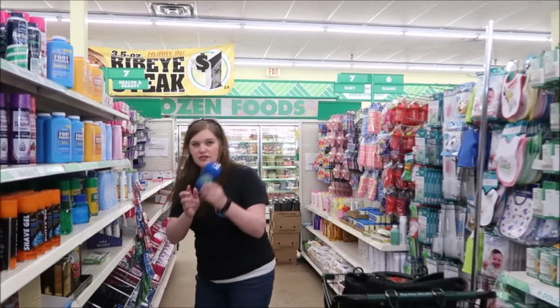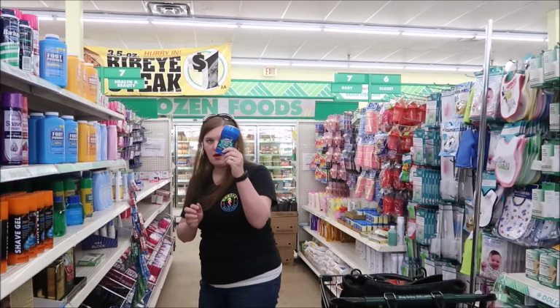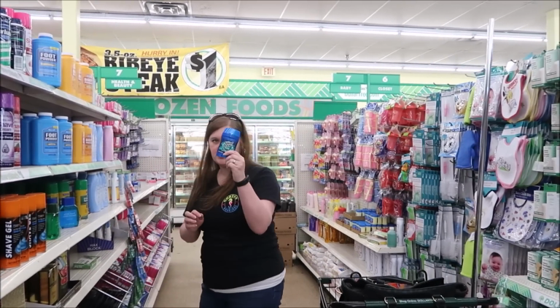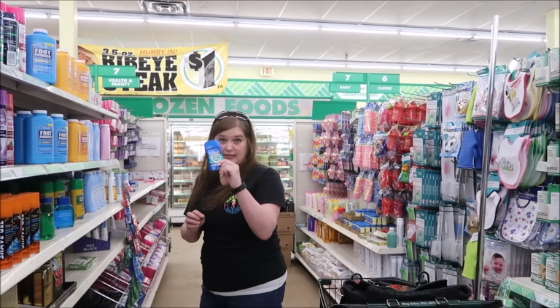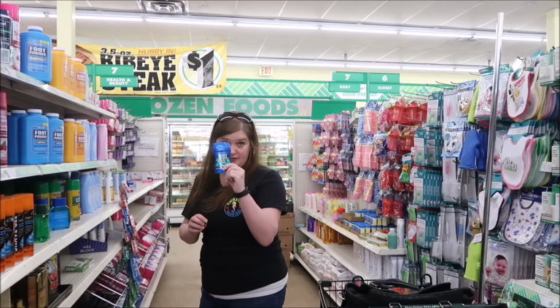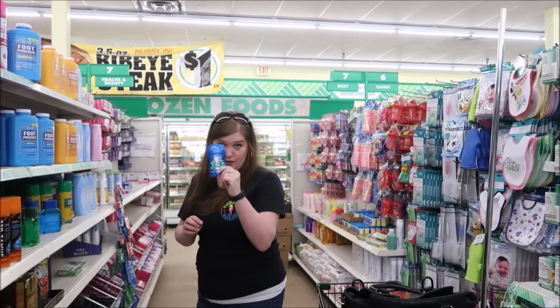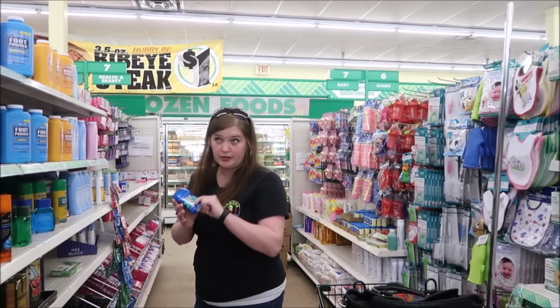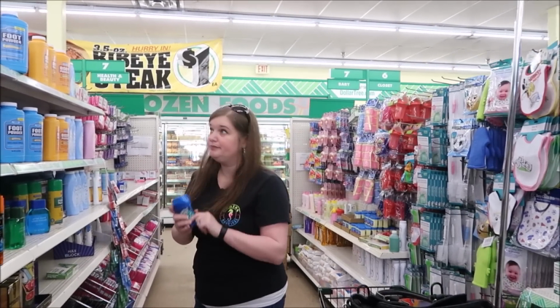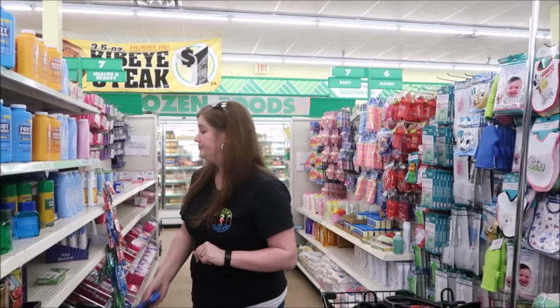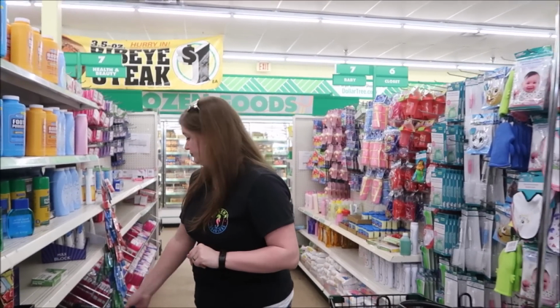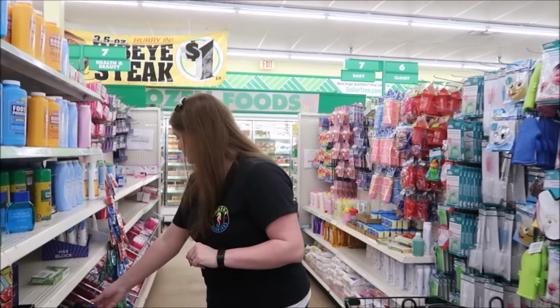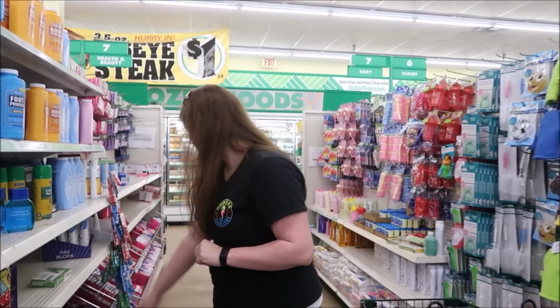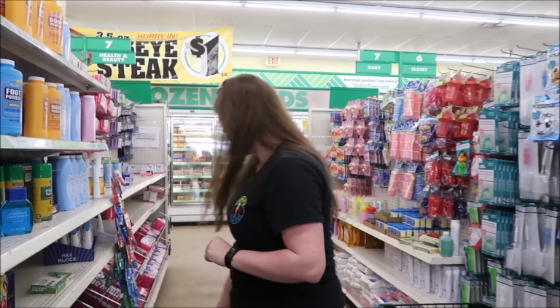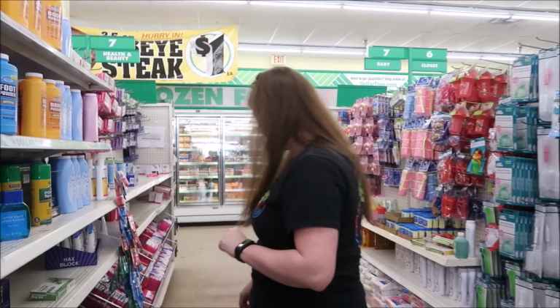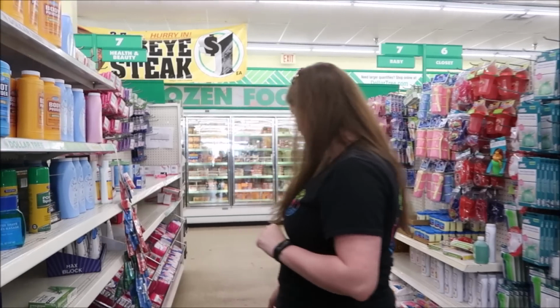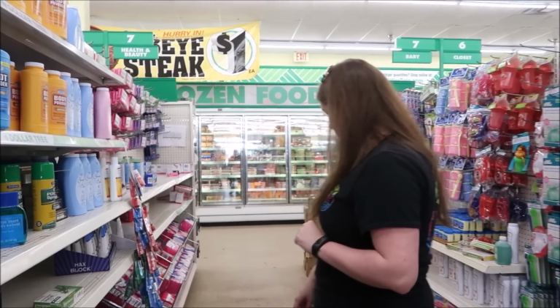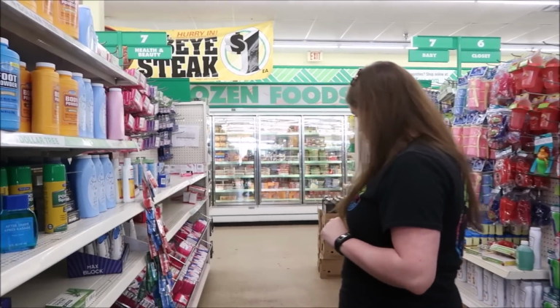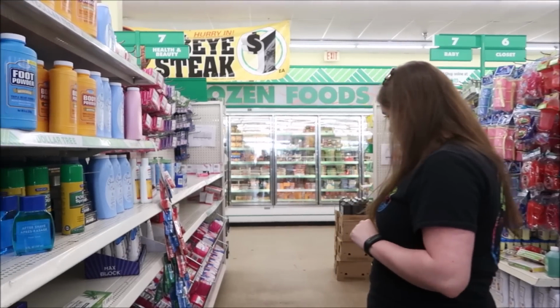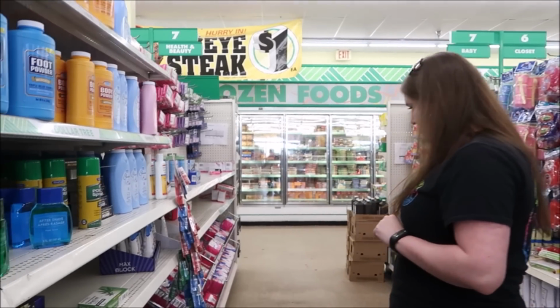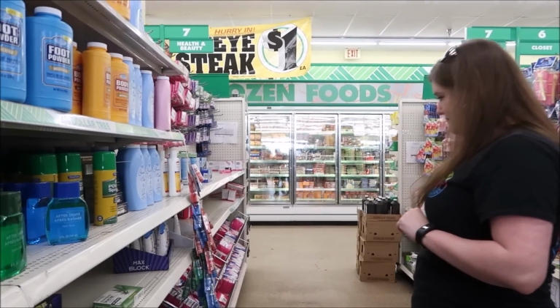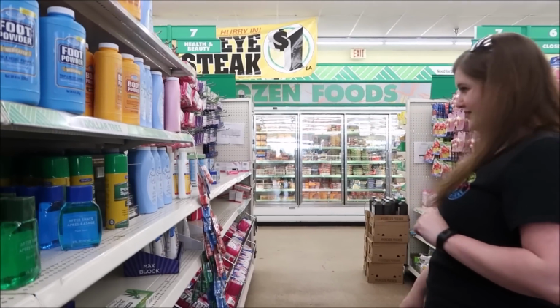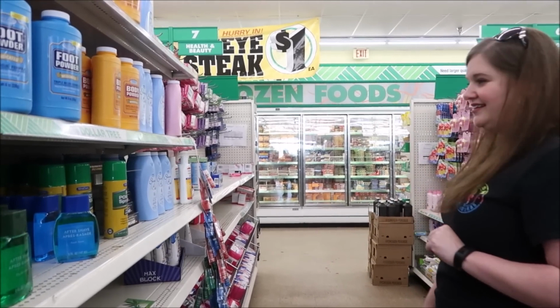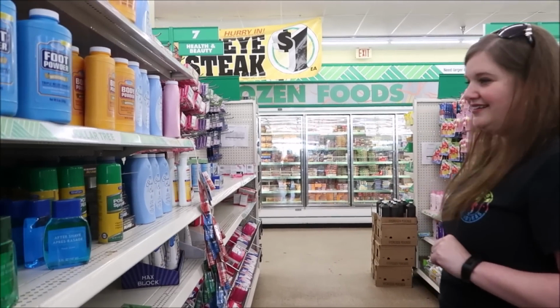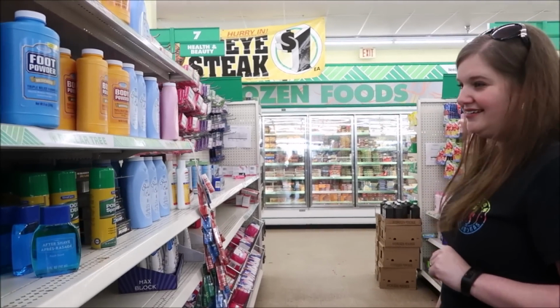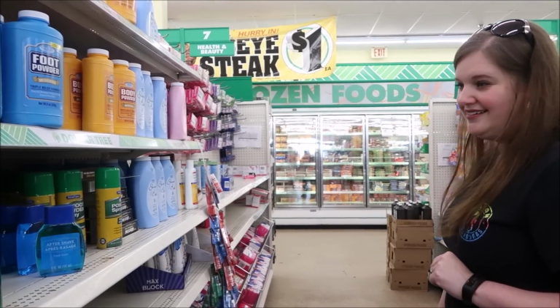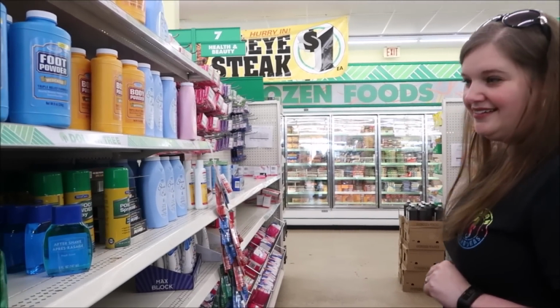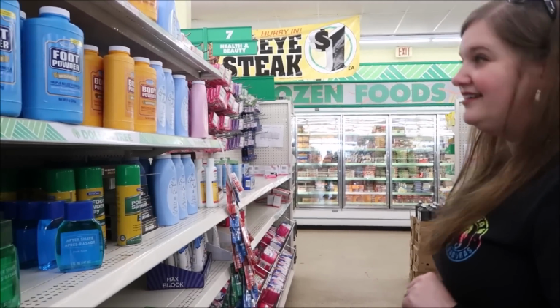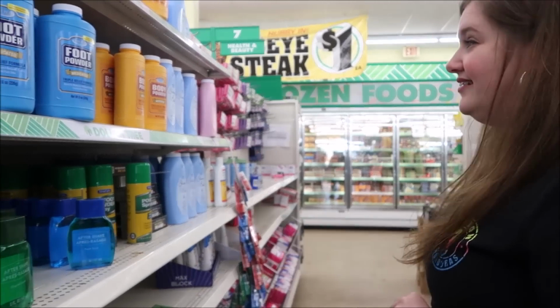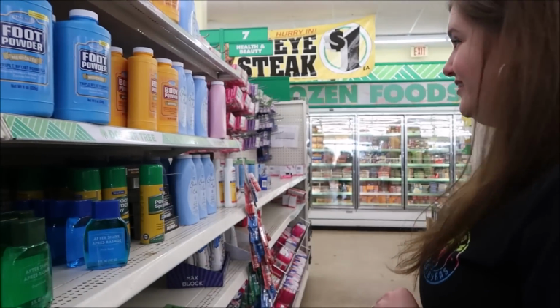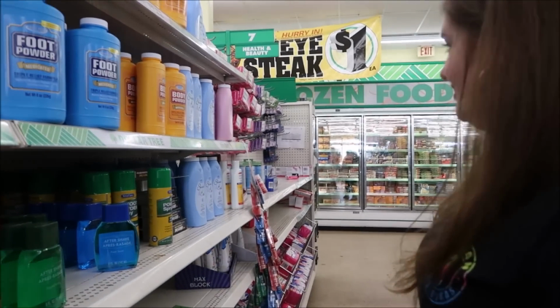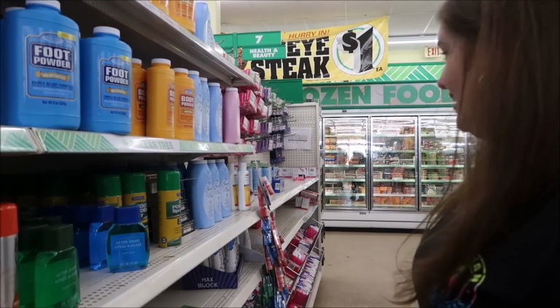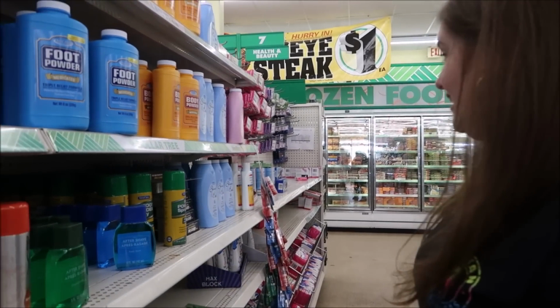They also have the smaller sticks of deodorant. You can go to Walmart and buy something smaller for like twice the price, so really kind of anything you need toiletries-wise, first aid-wise, they do have a lot of options here for a dollar.